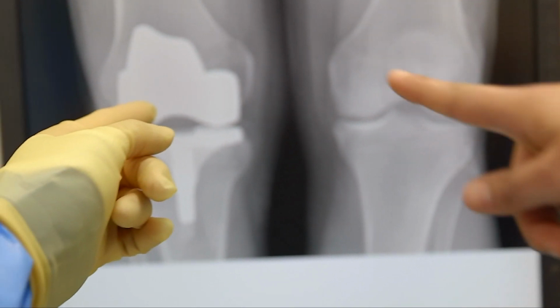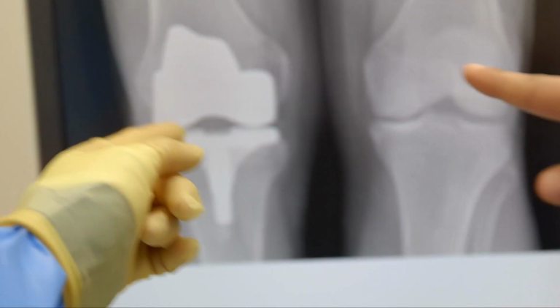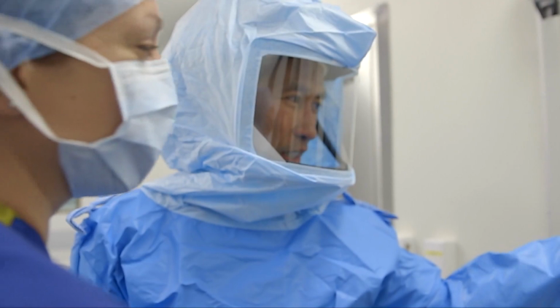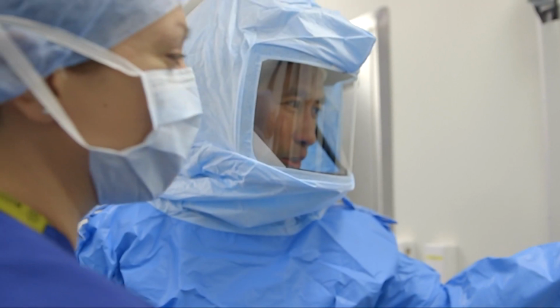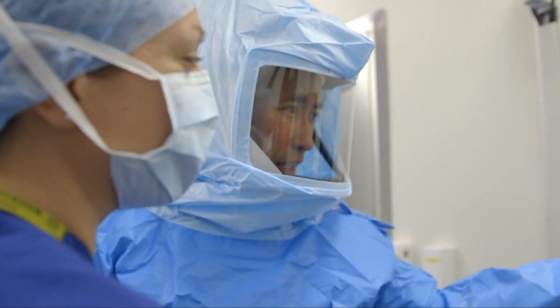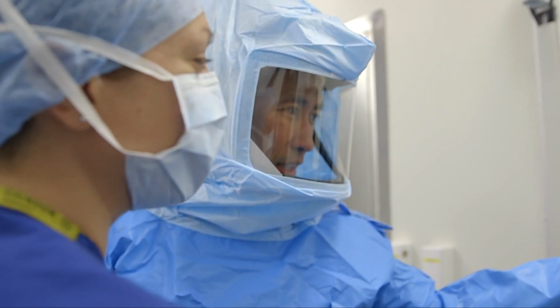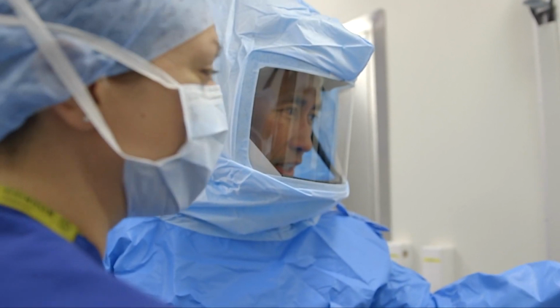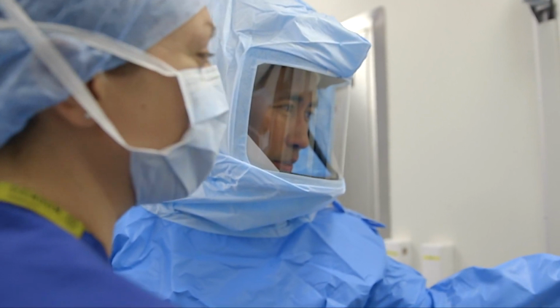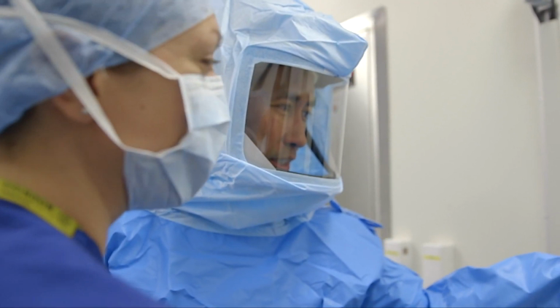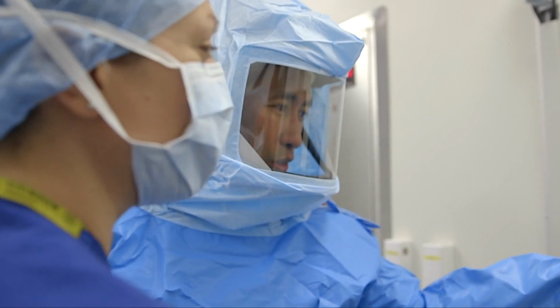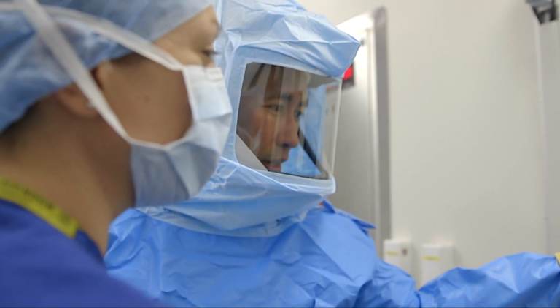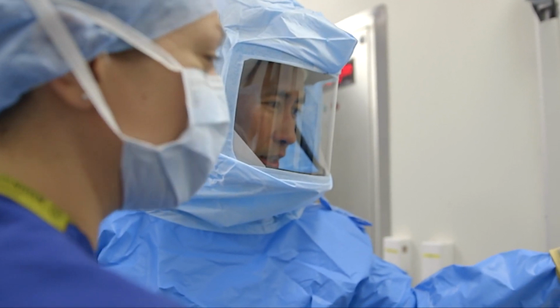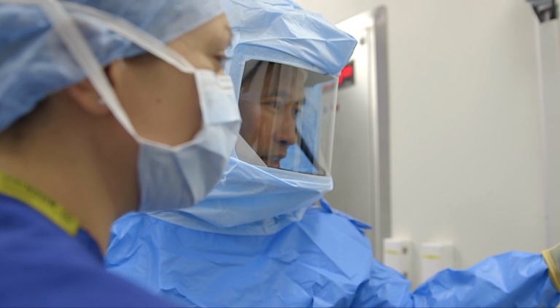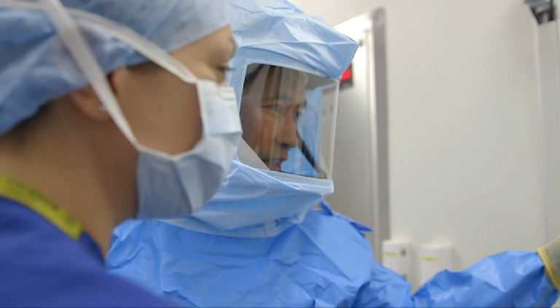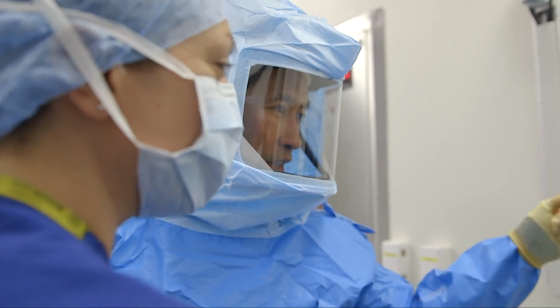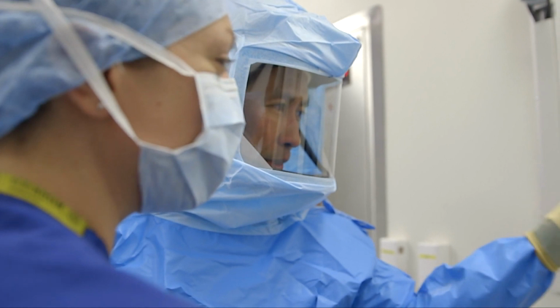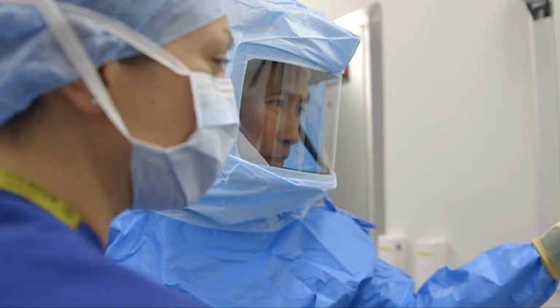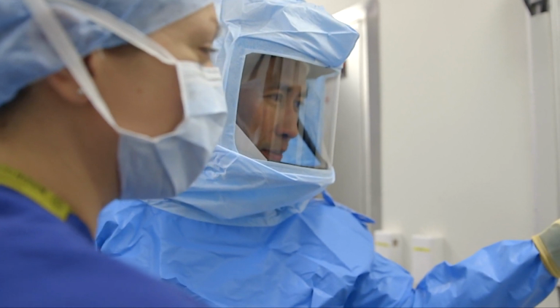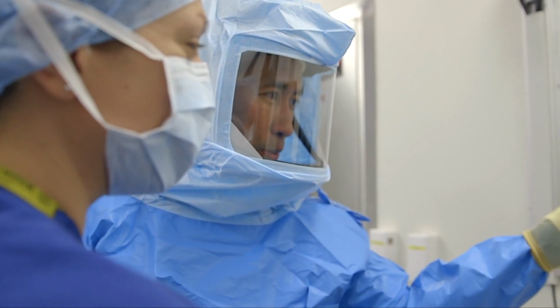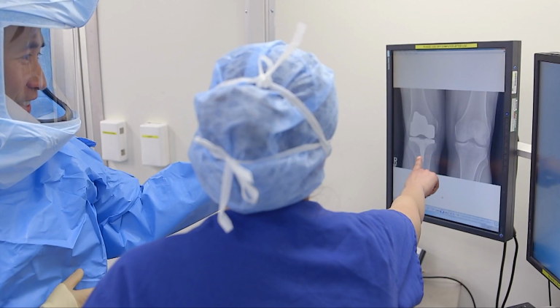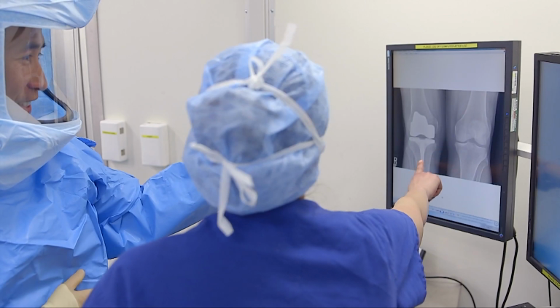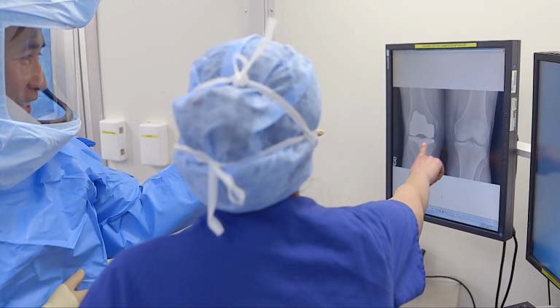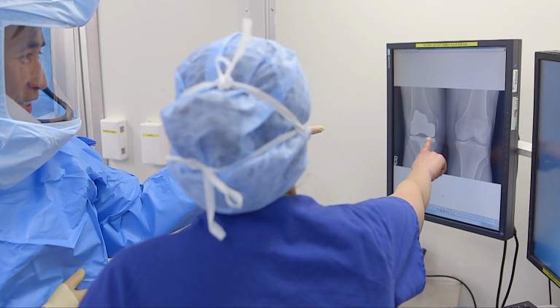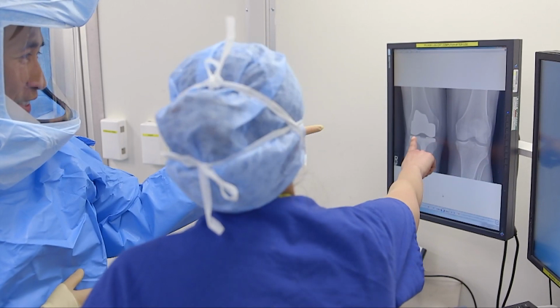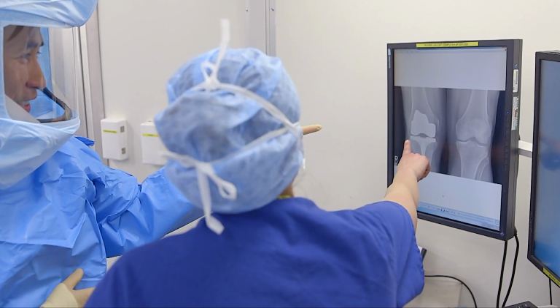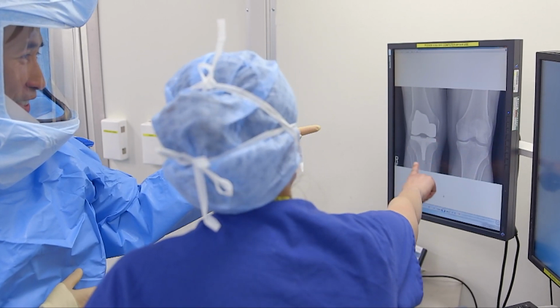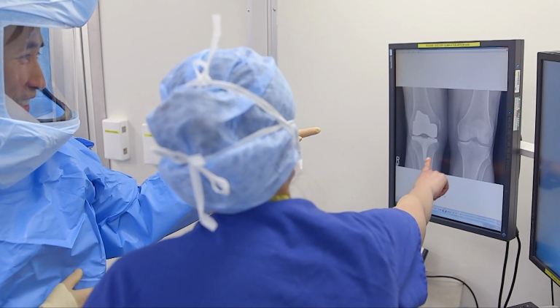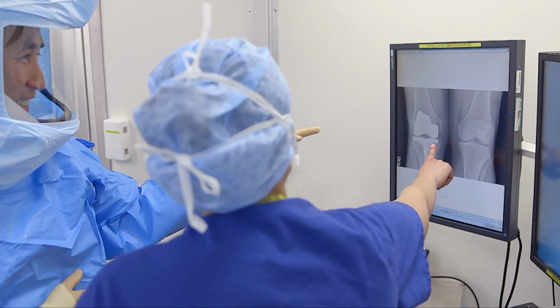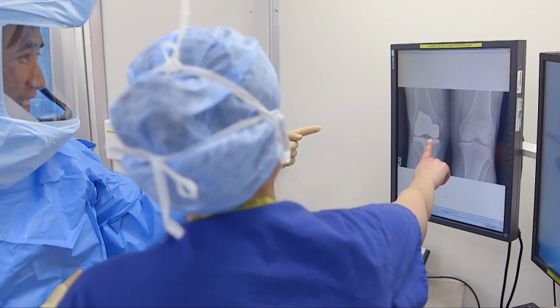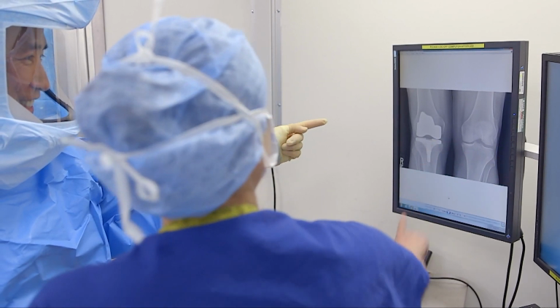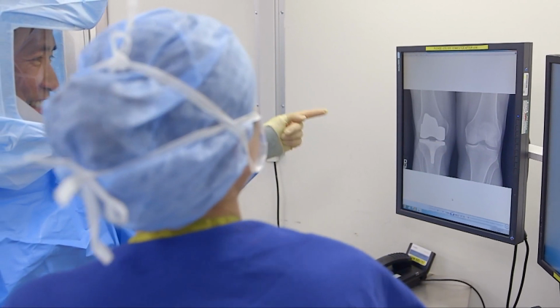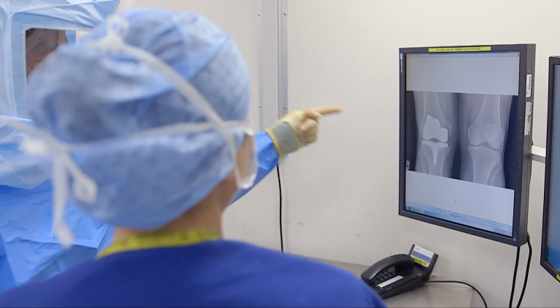The feedback that I have from patients is that they're very happy with the full package of care offered by the BMI Alexander Hospital.